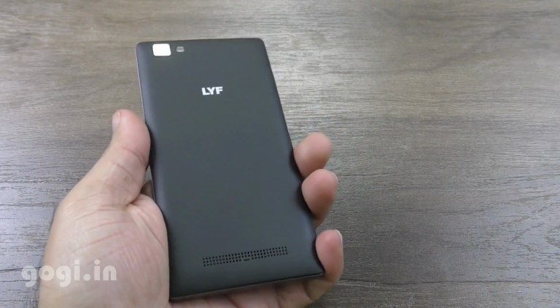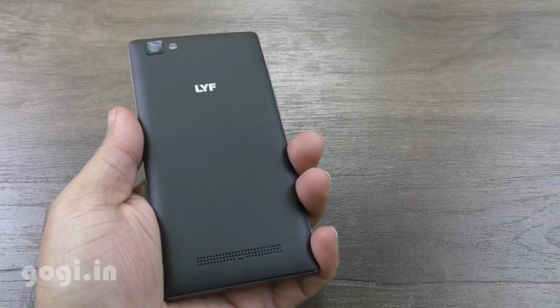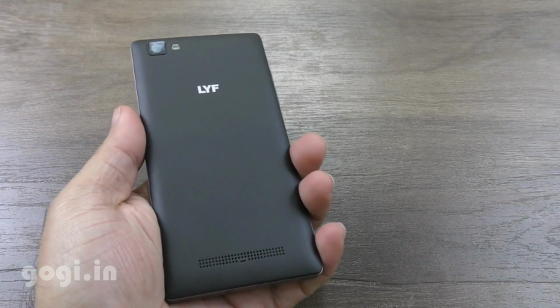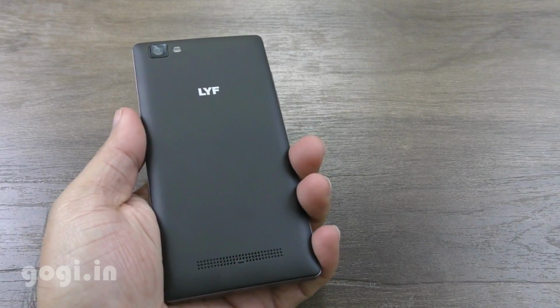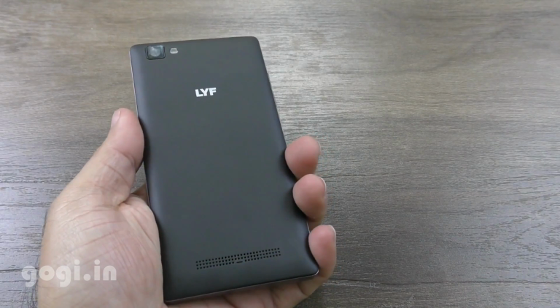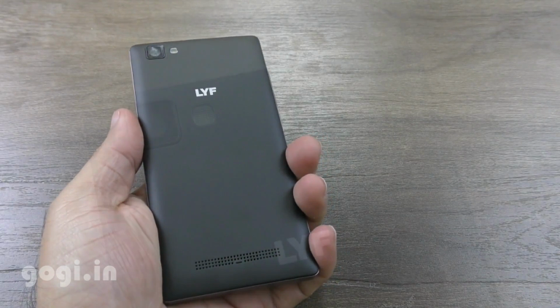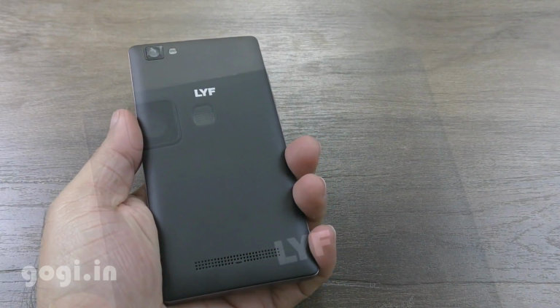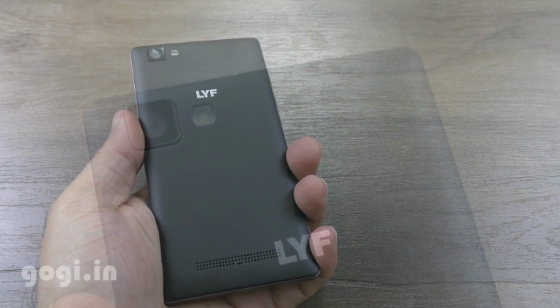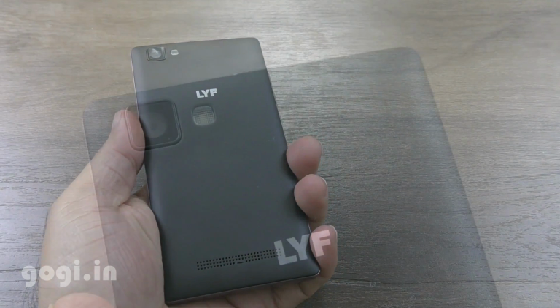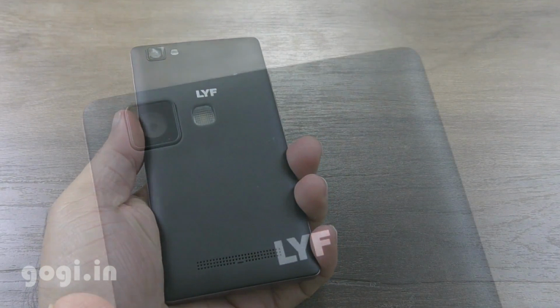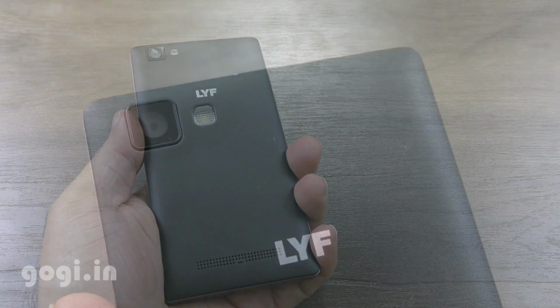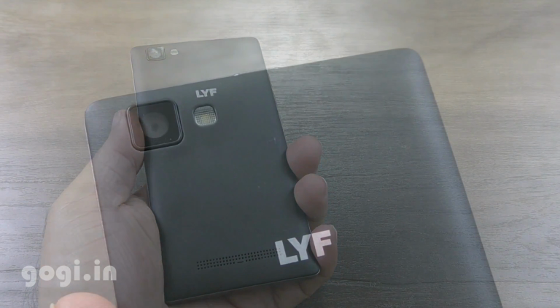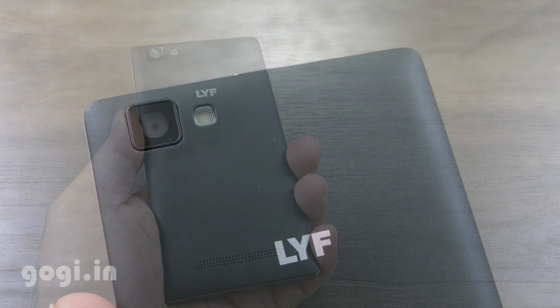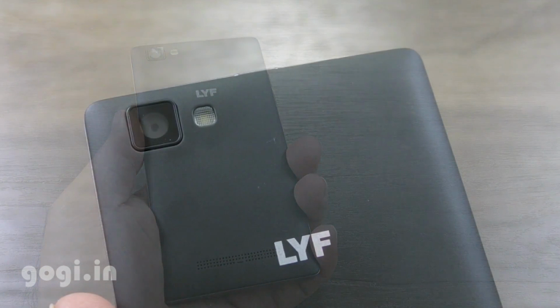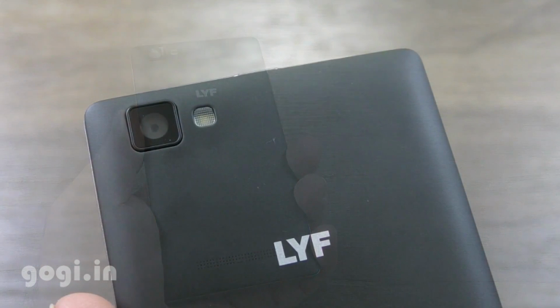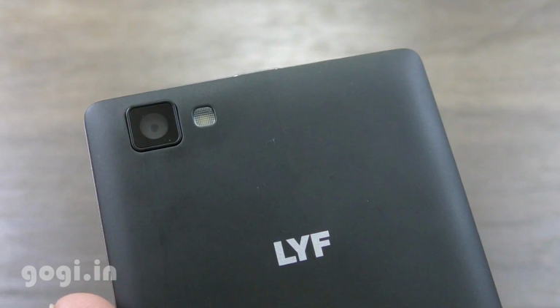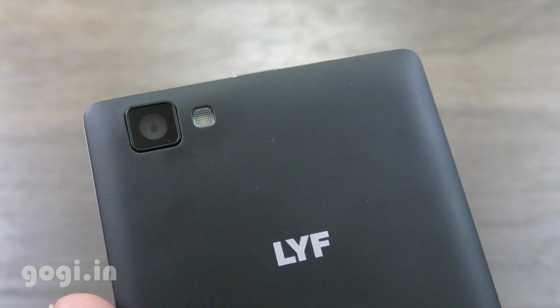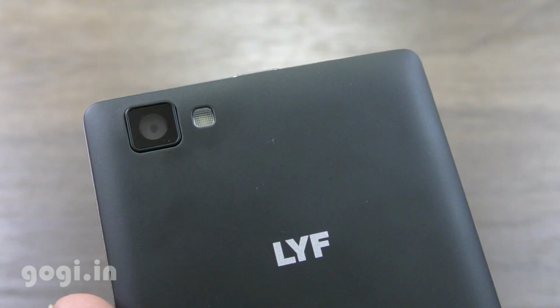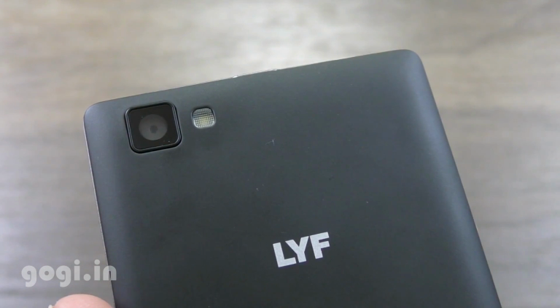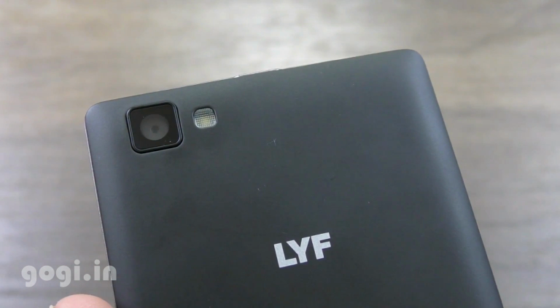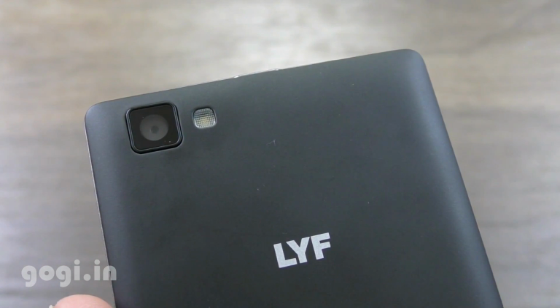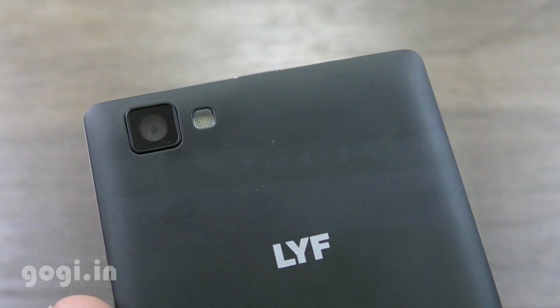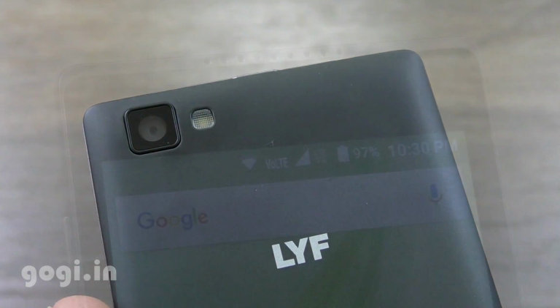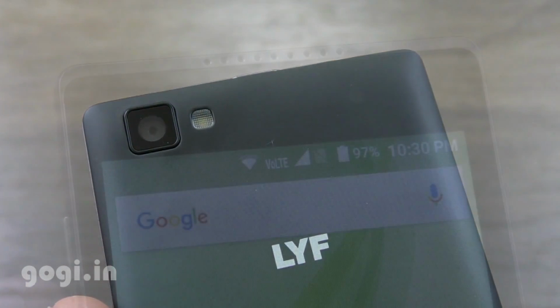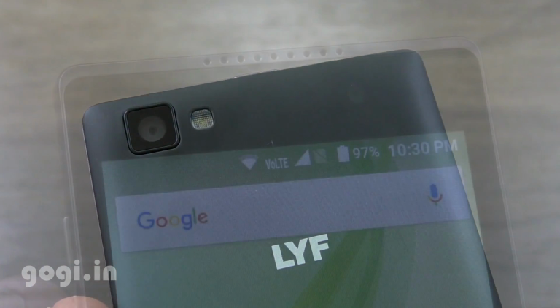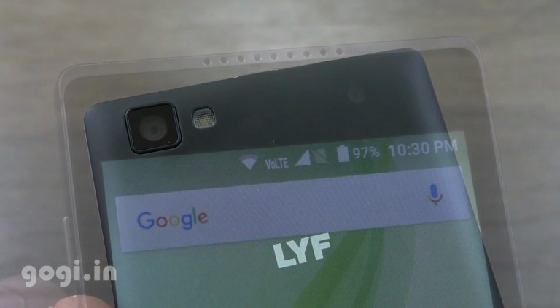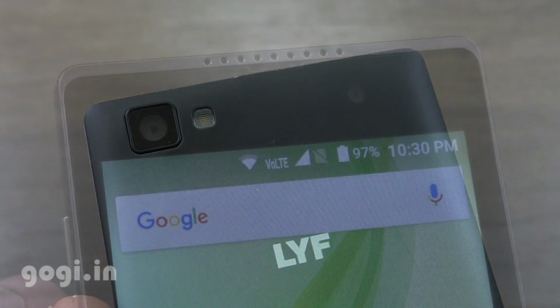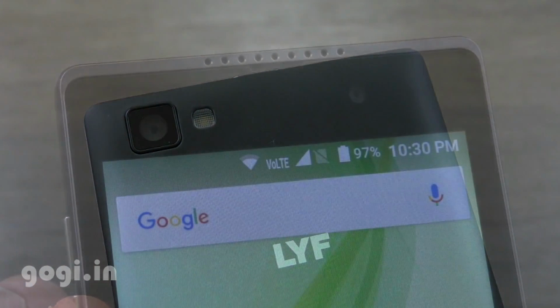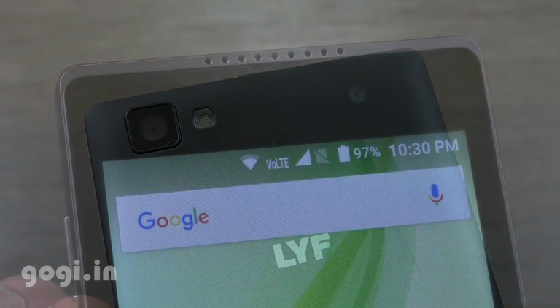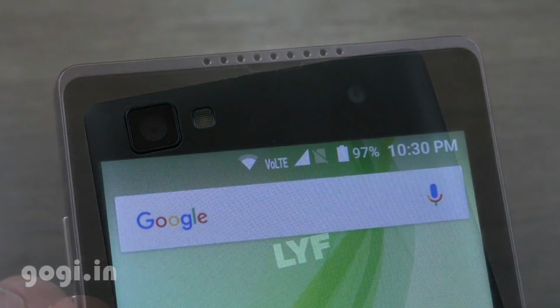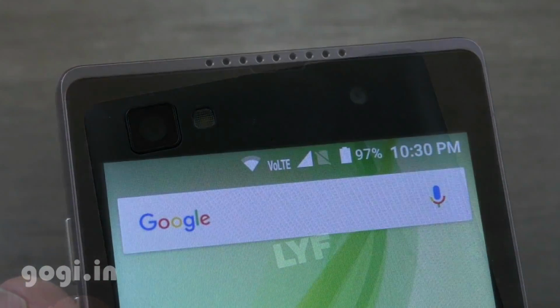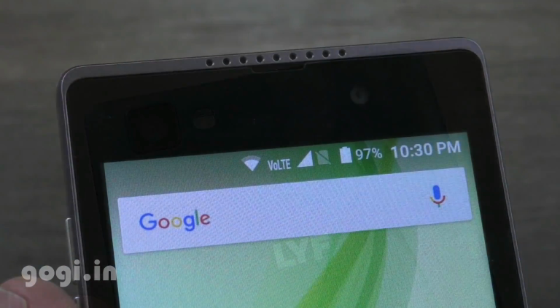It's comfortable to use. I'm using the Reliance Jio SIM and it's working, as you can see here.